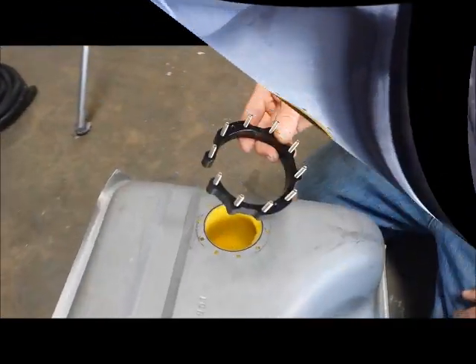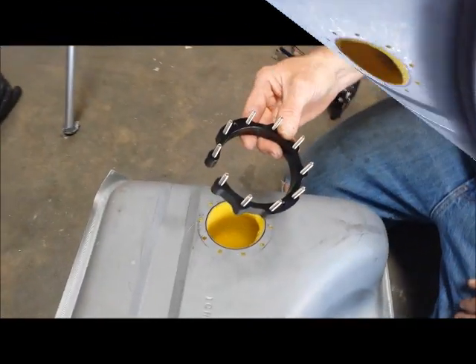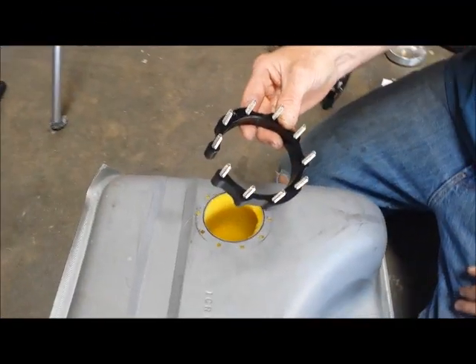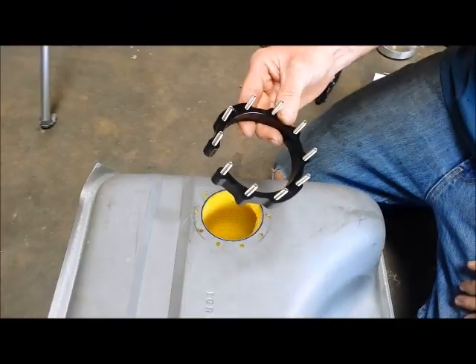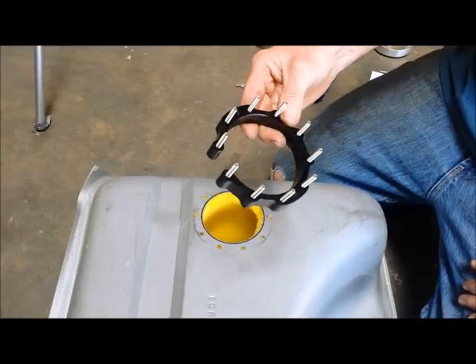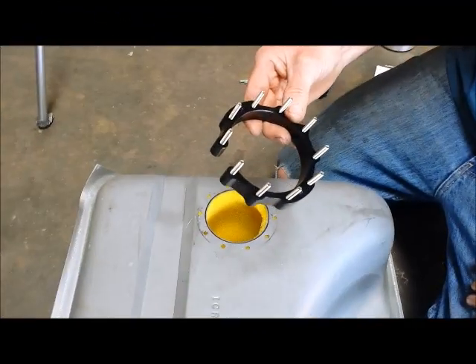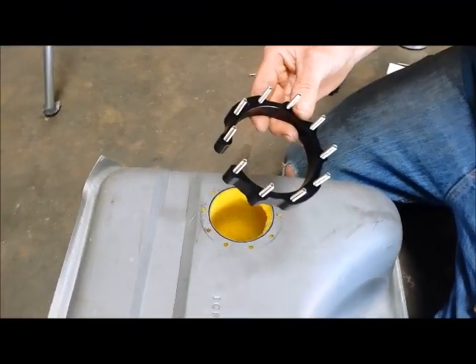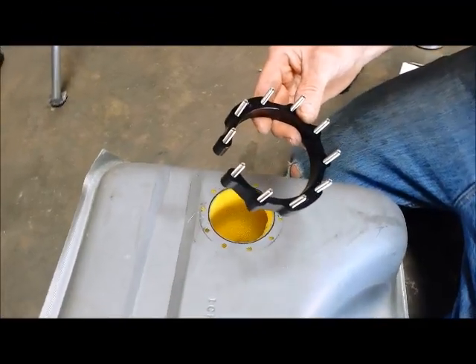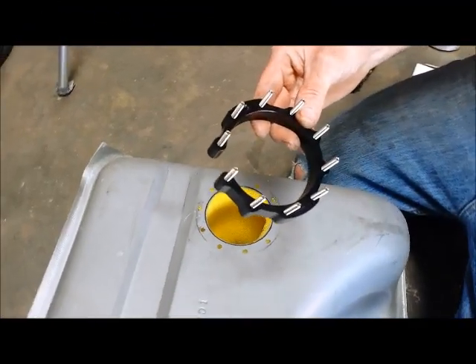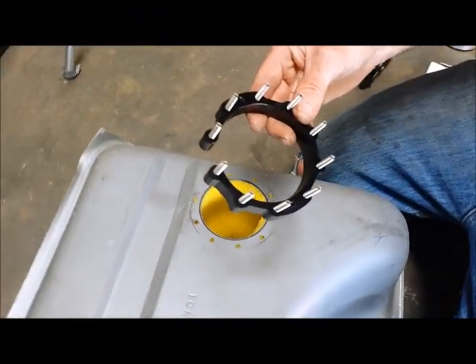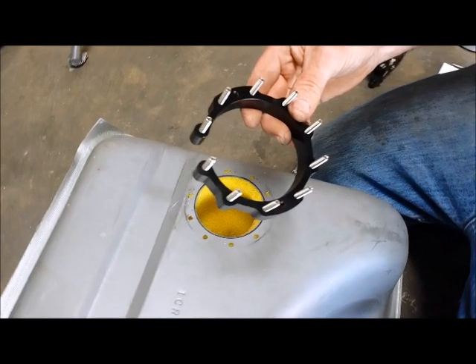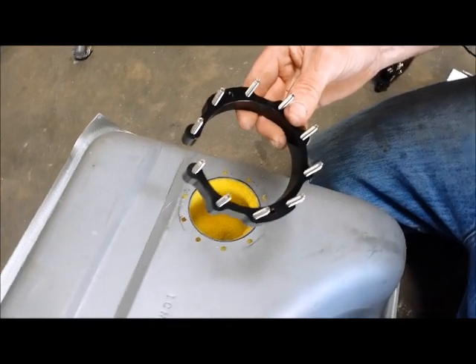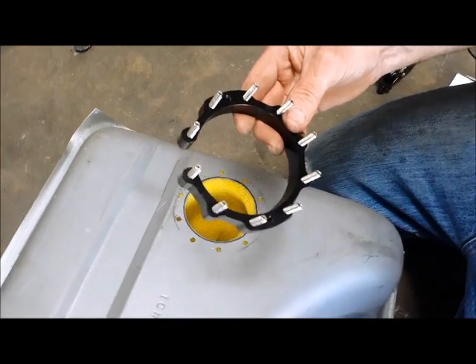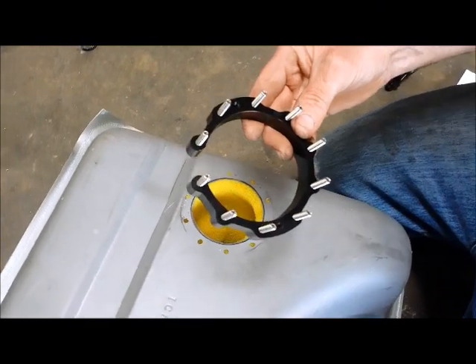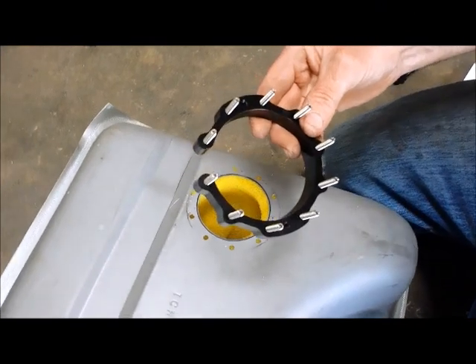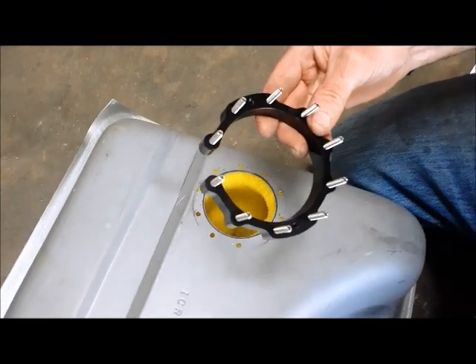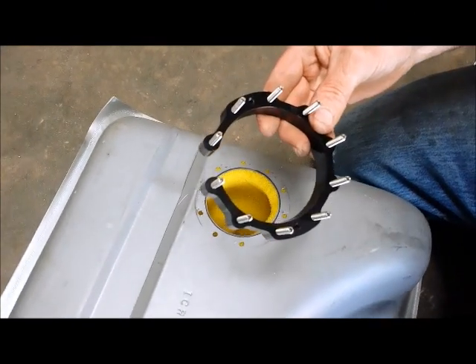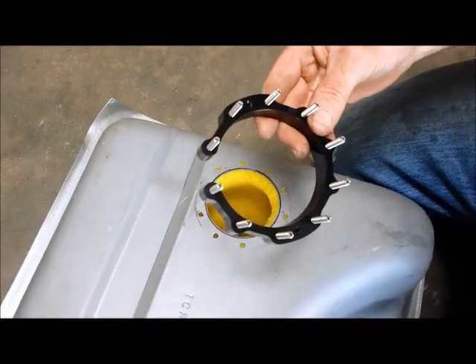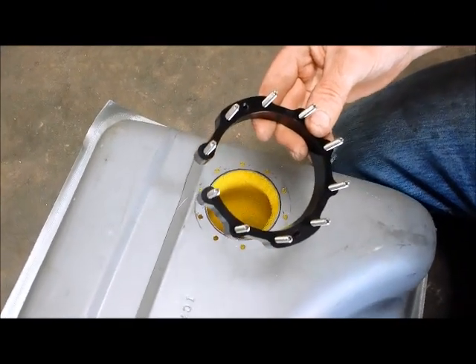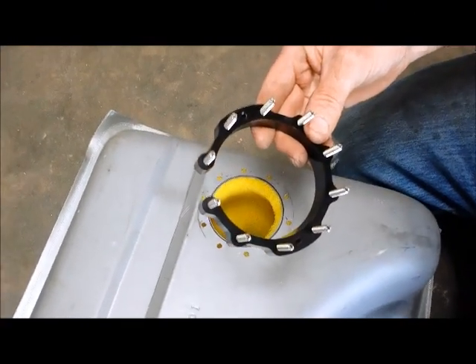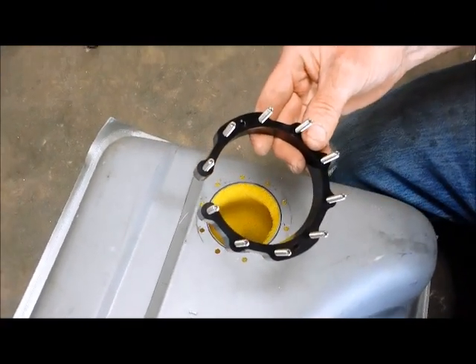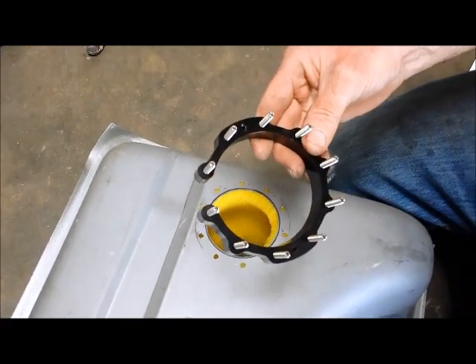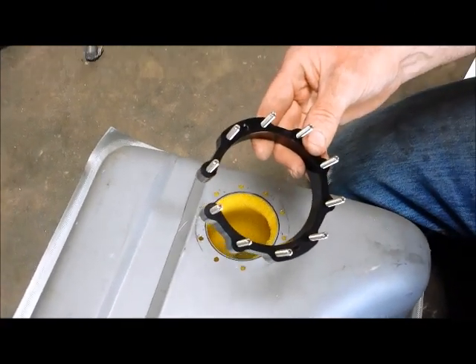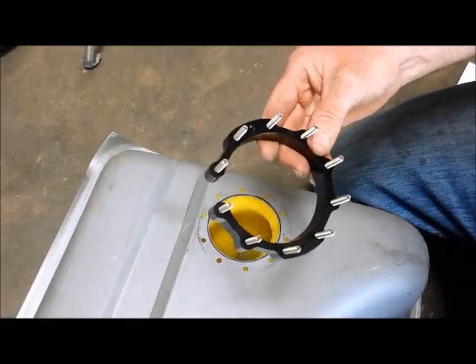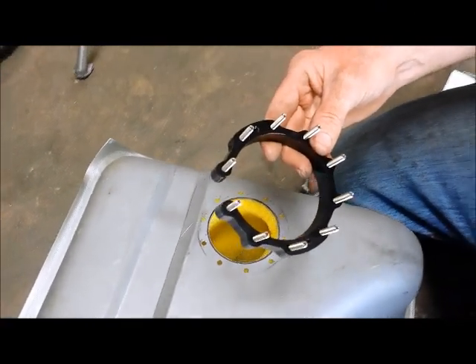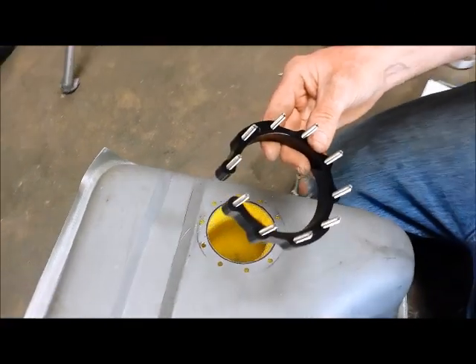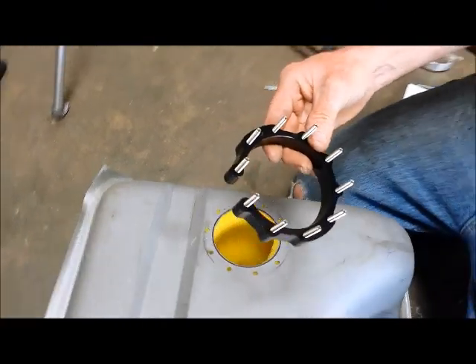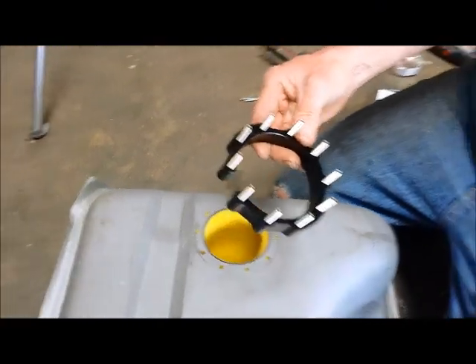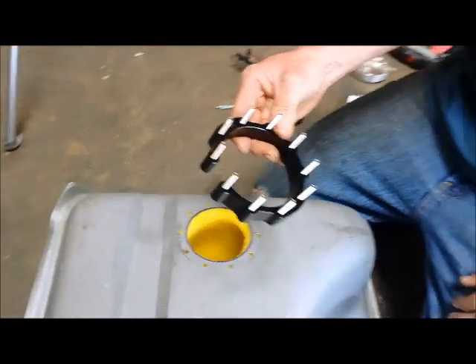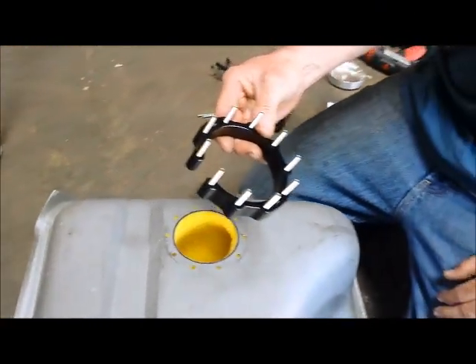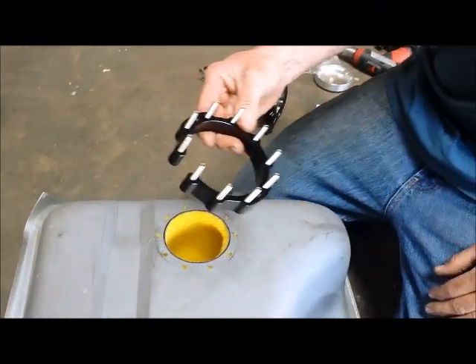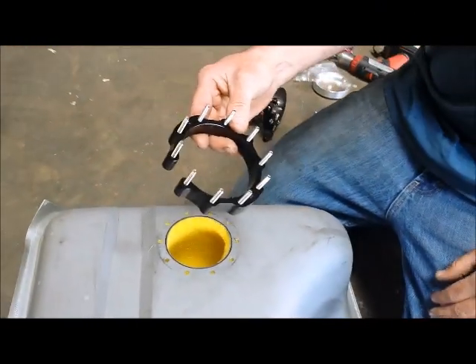This is the retainer ring, and it's kind of cut into a C-shape so that you can get it inside the tank.